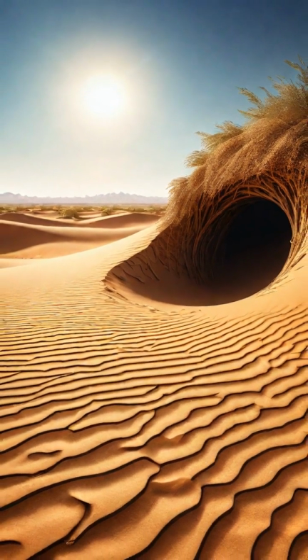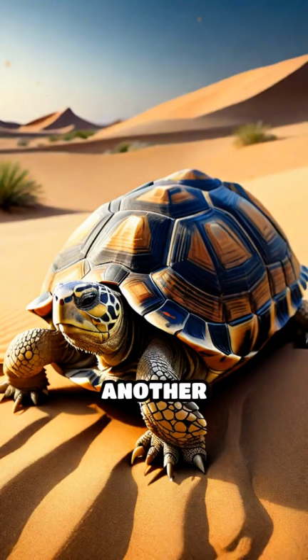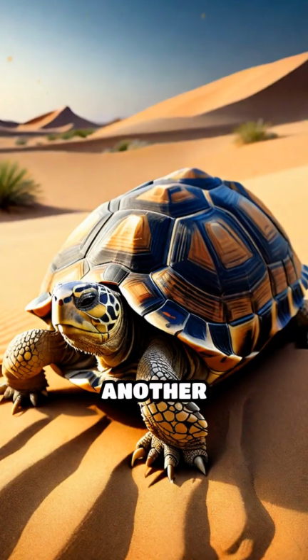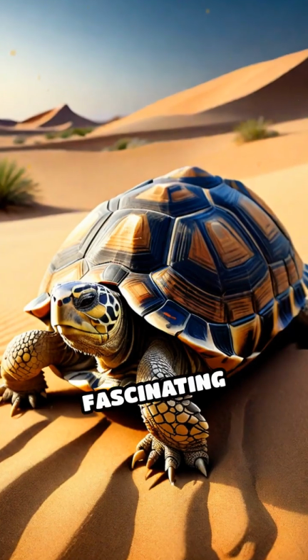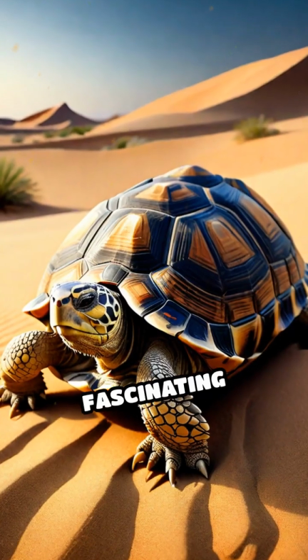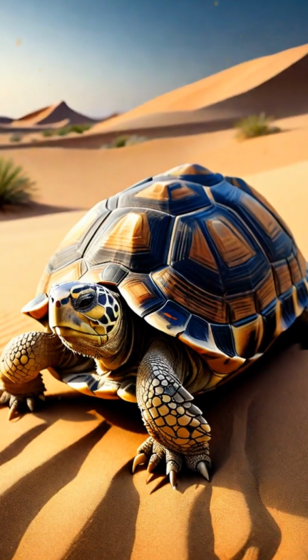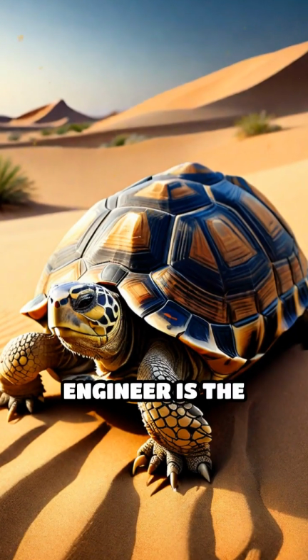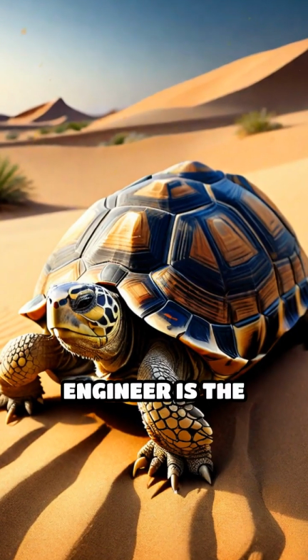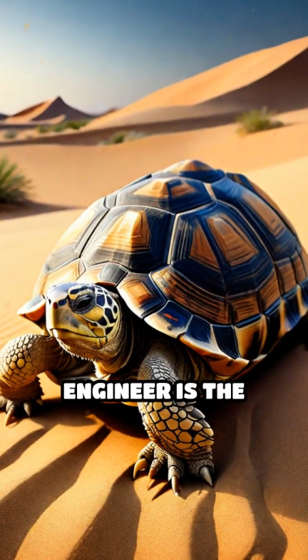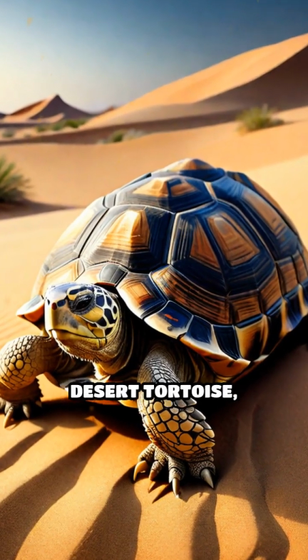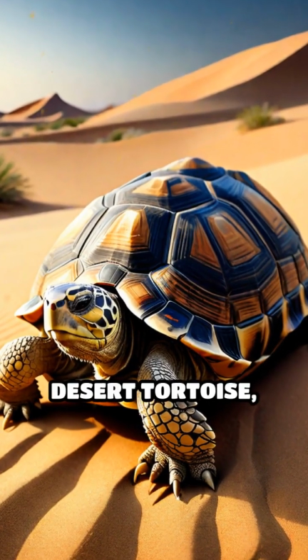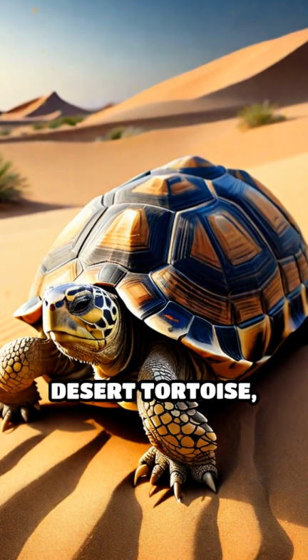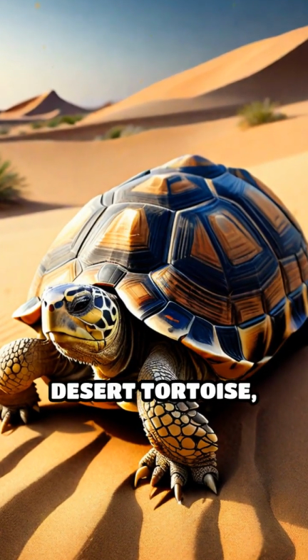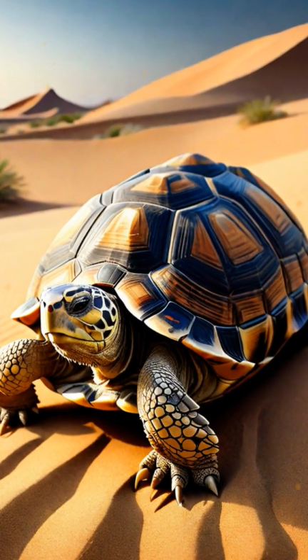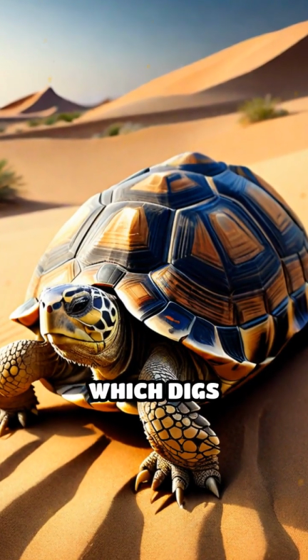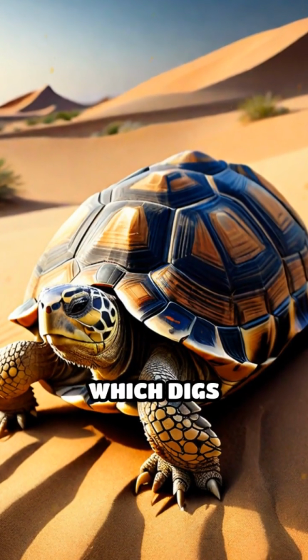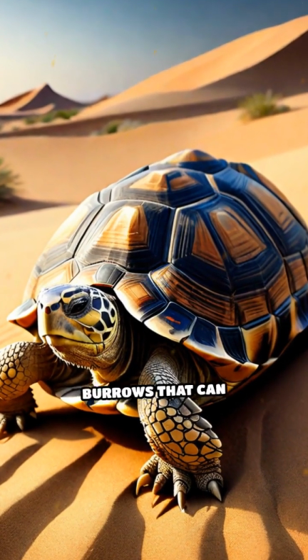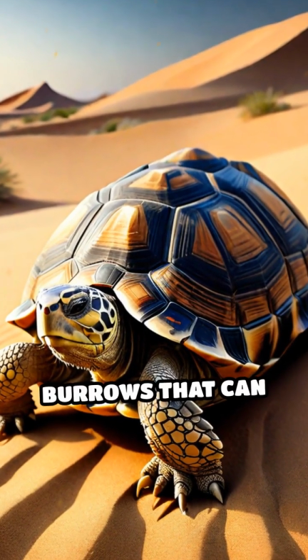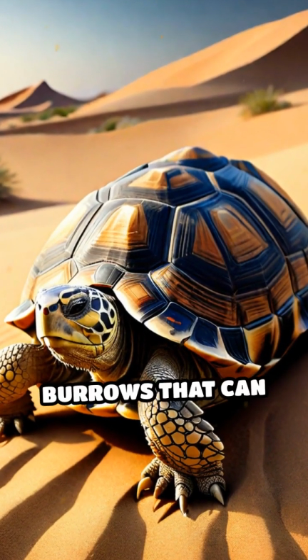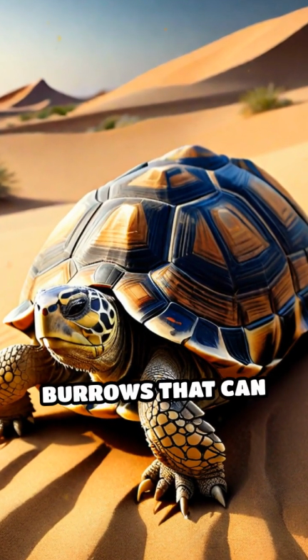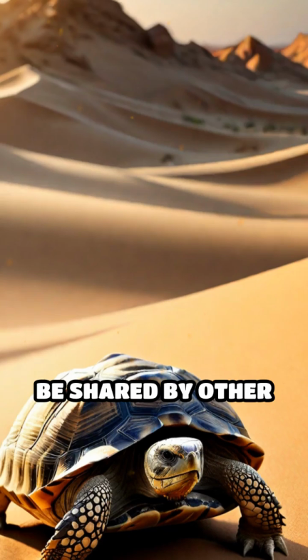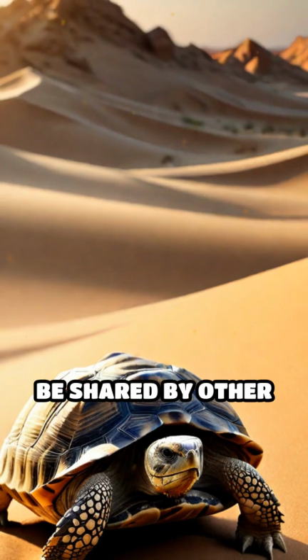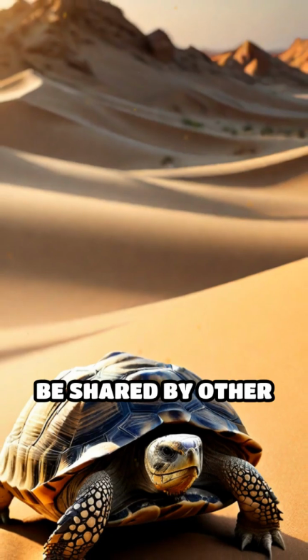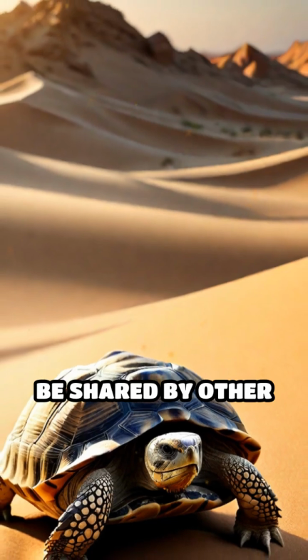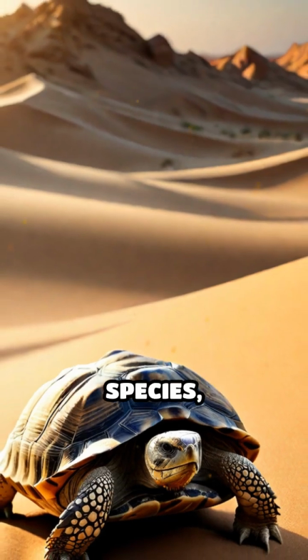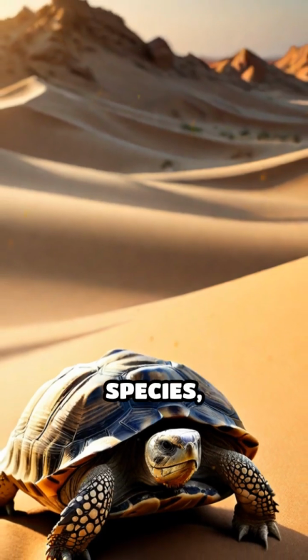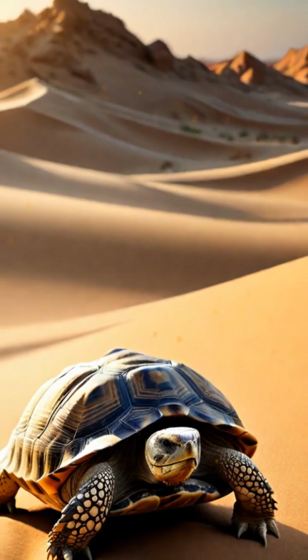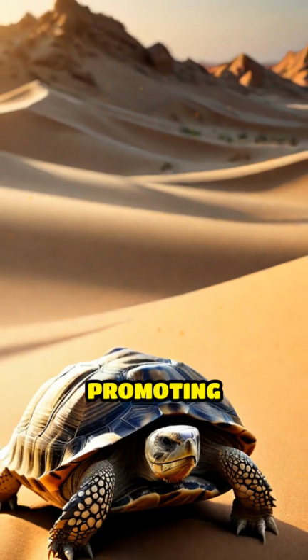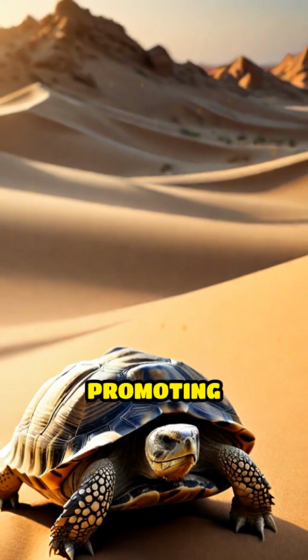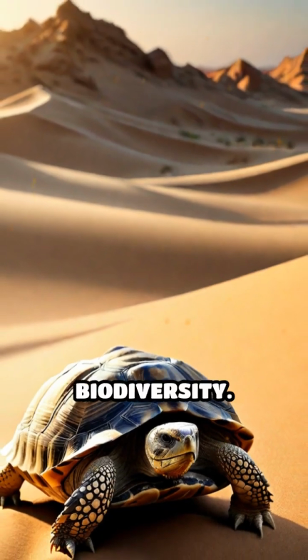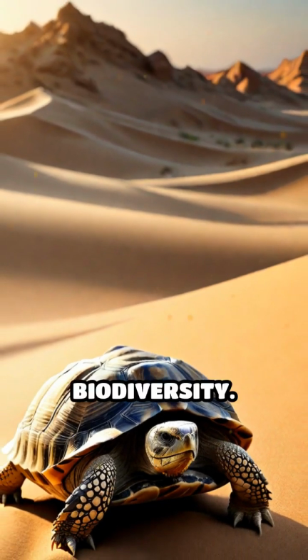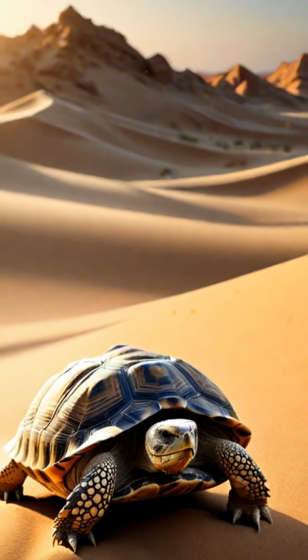Another fascinating engineer is the desert tortoise, which digs burrows that can be shared by other species, promoting biodiversity.